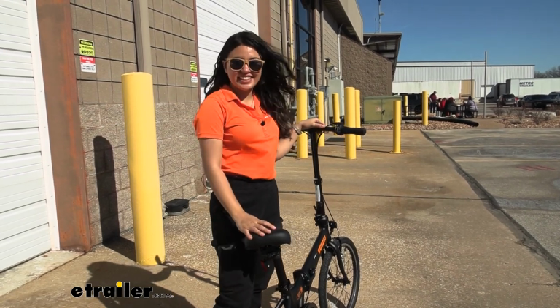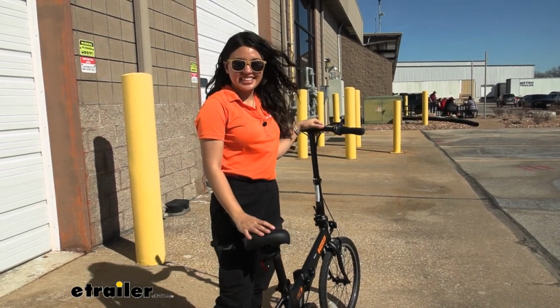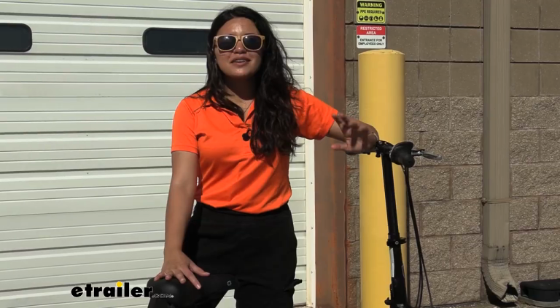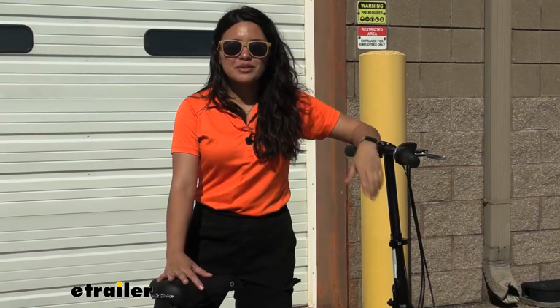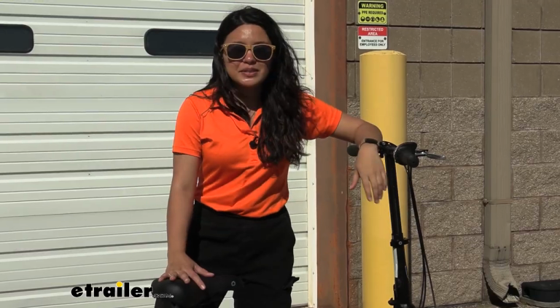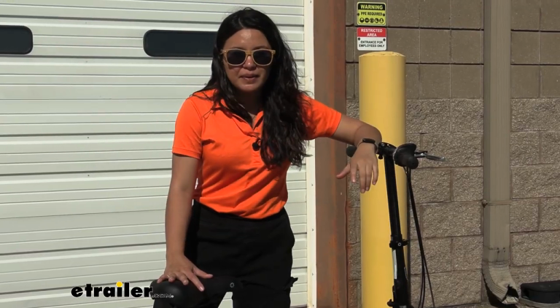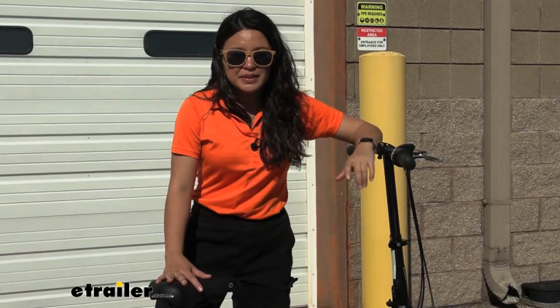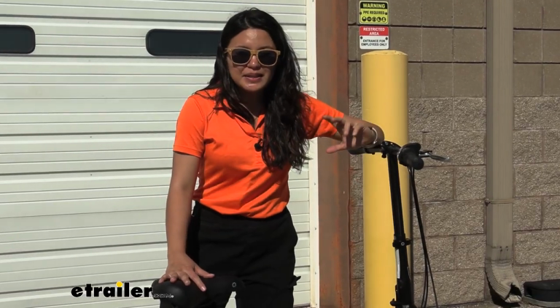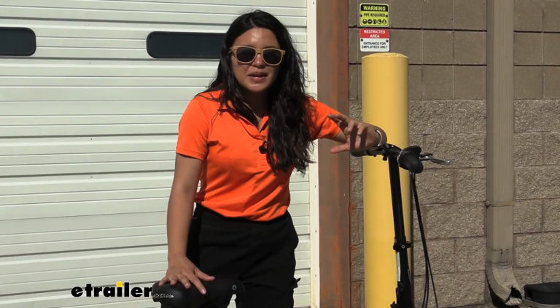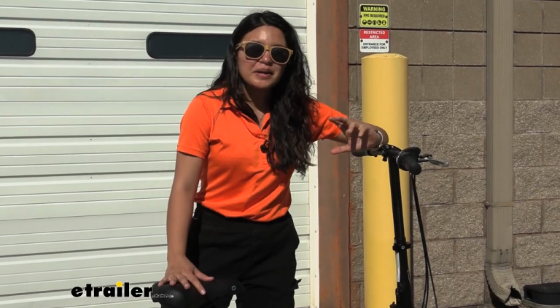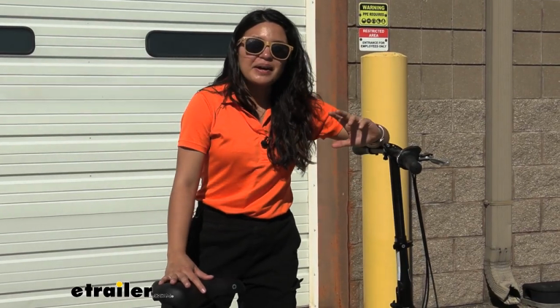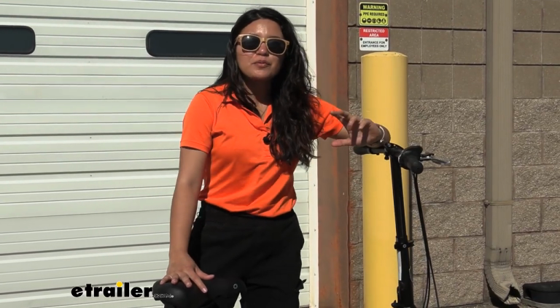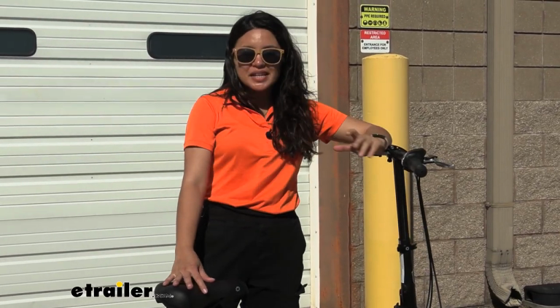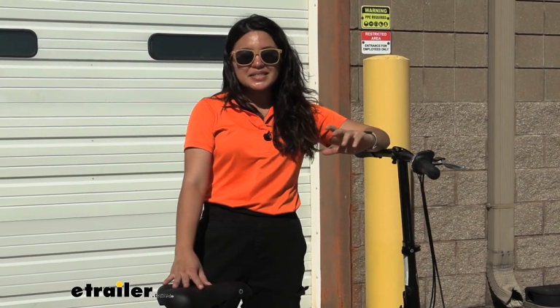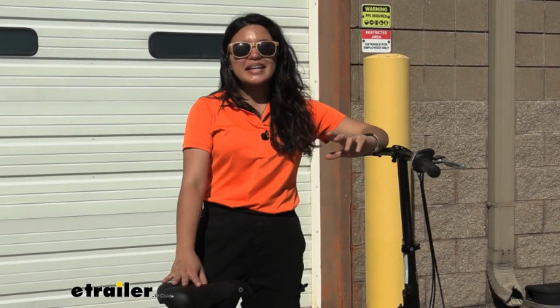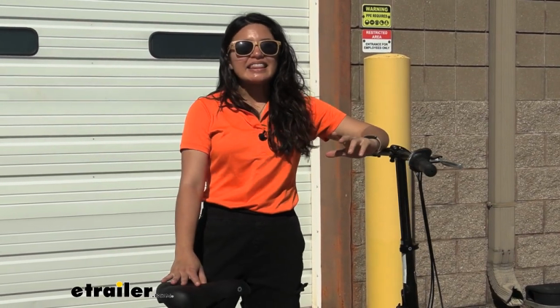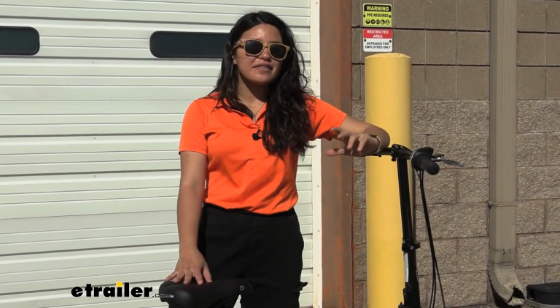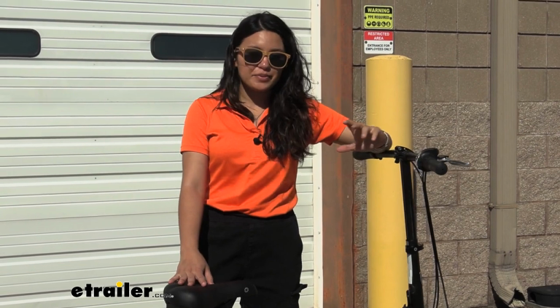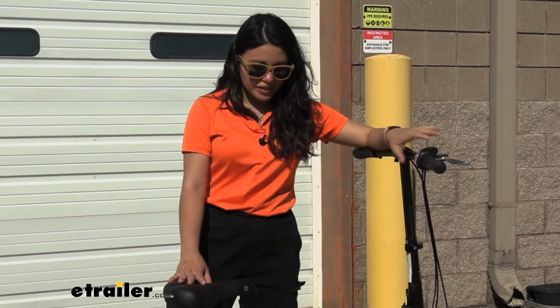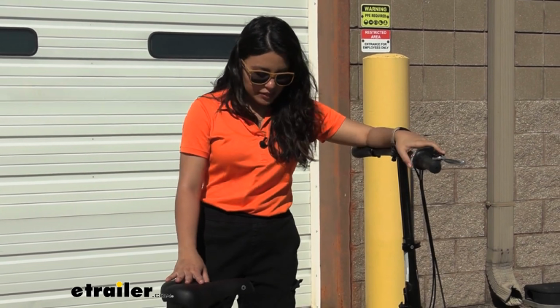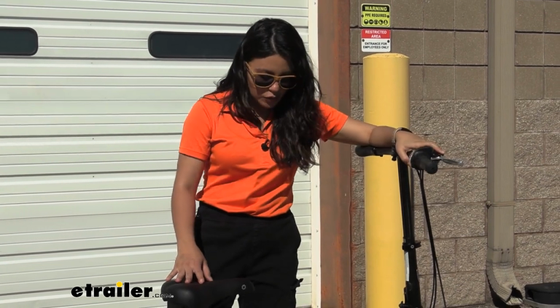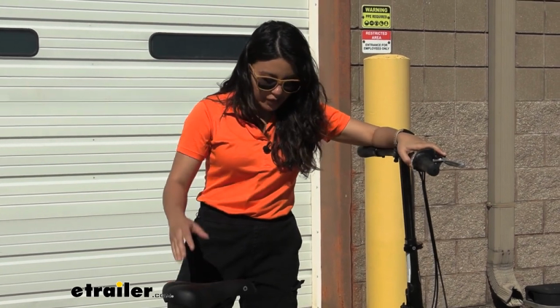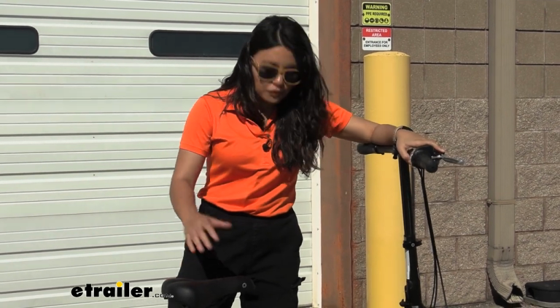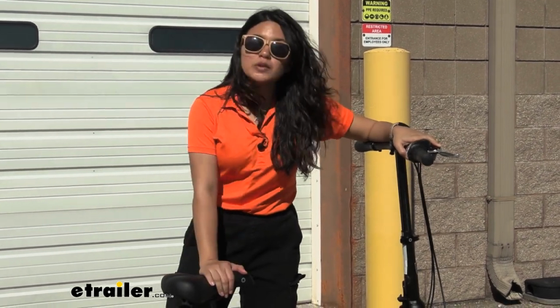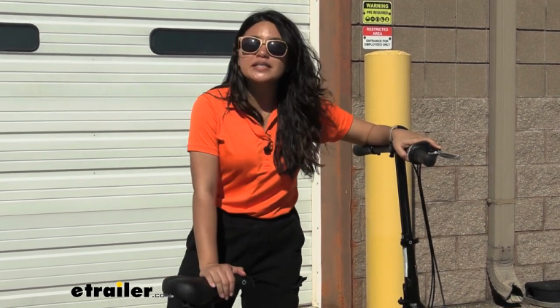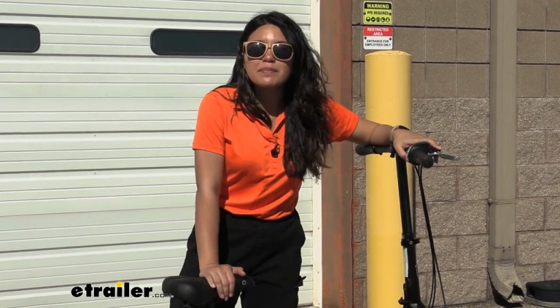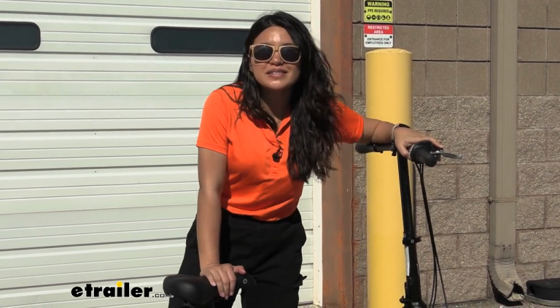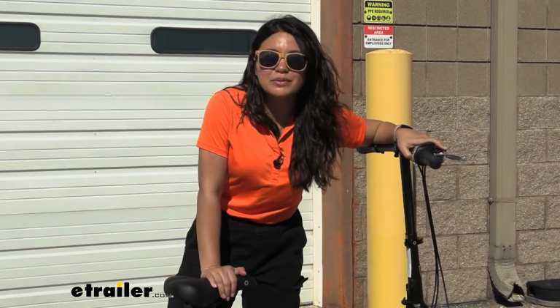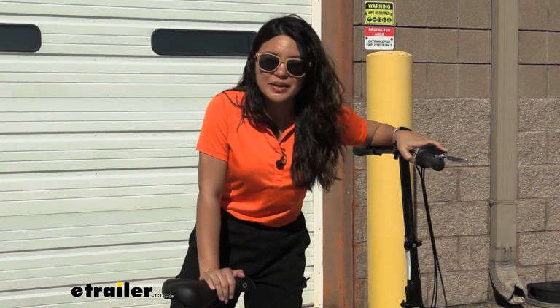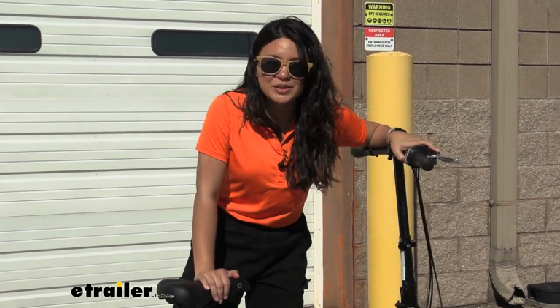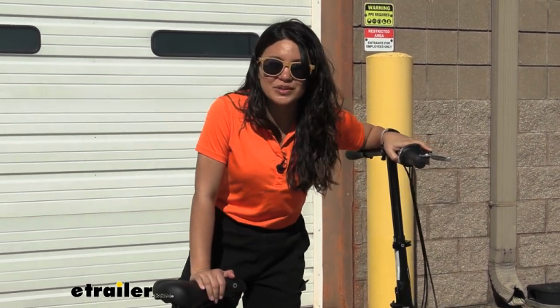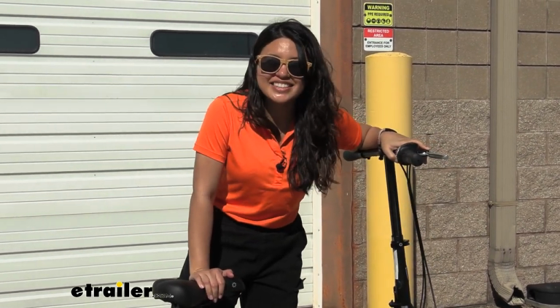But enough with specs. Let's talk about what it's like living with this. So let's fold this up and see where we can store it.